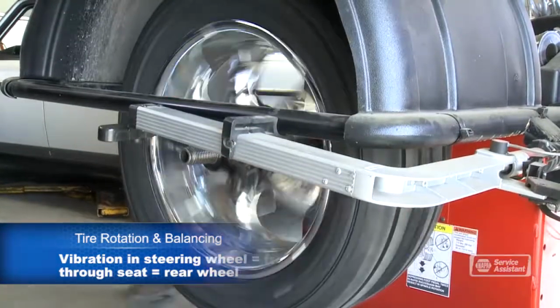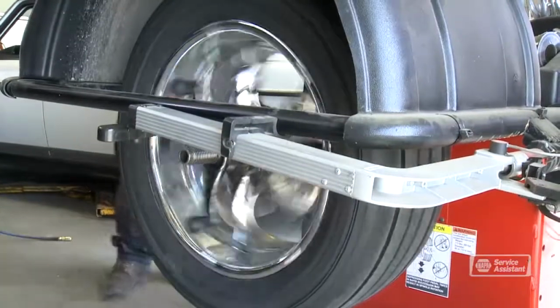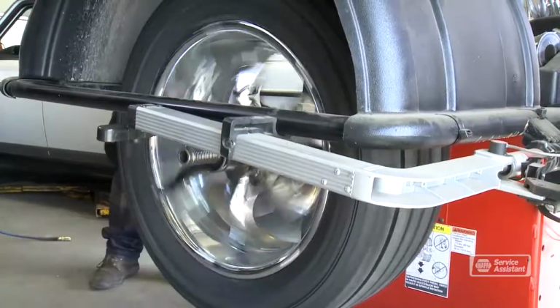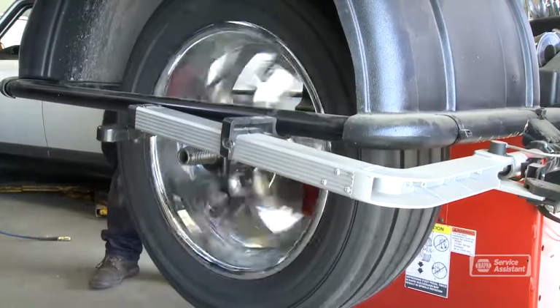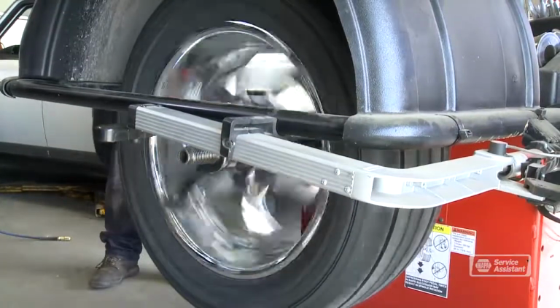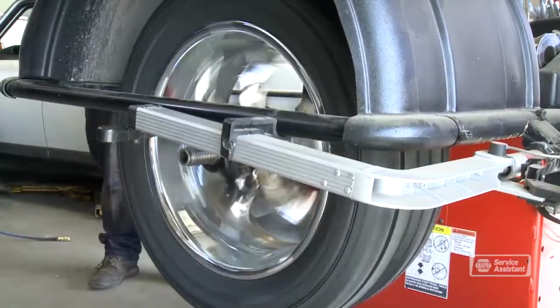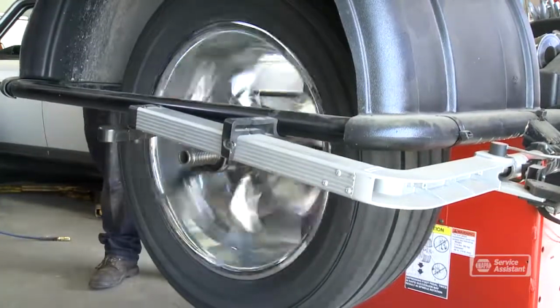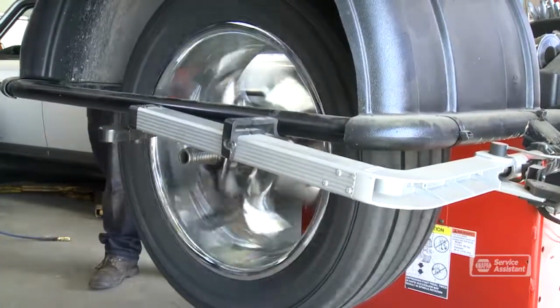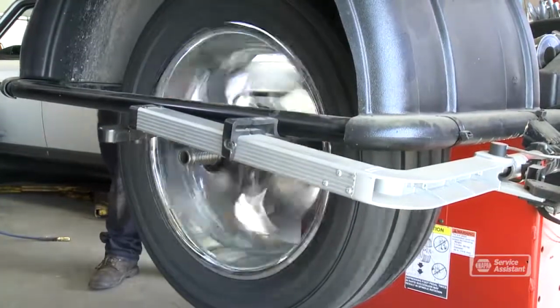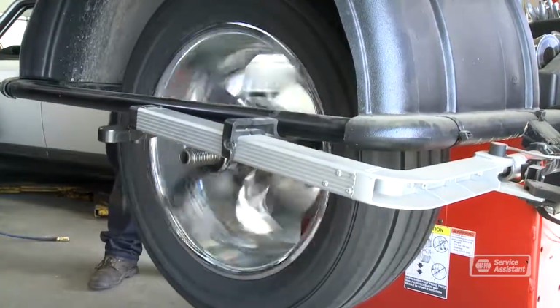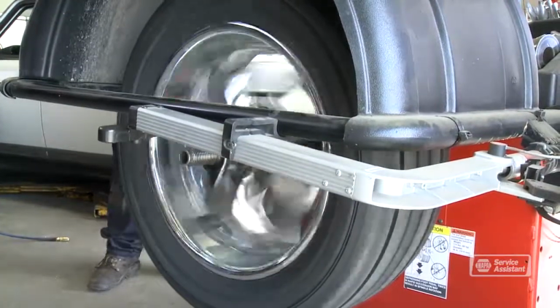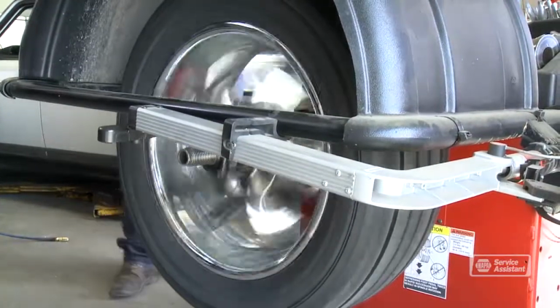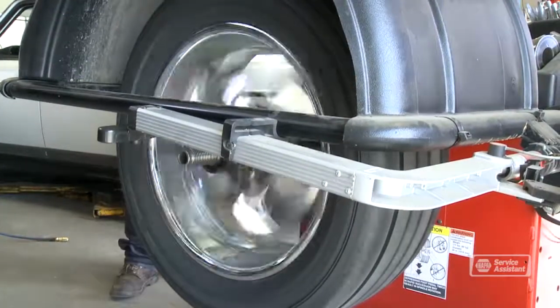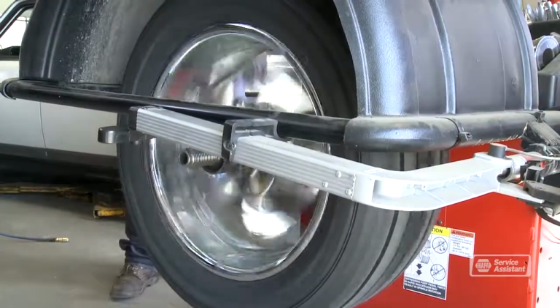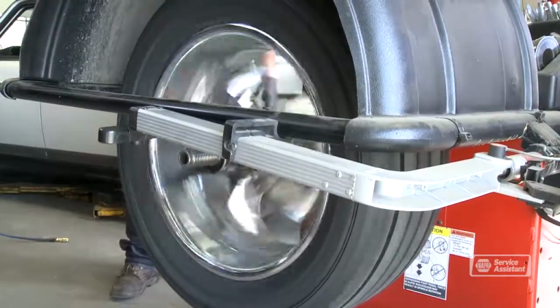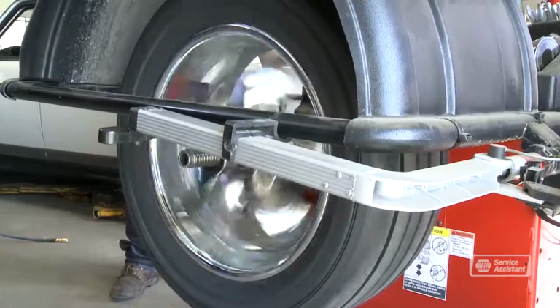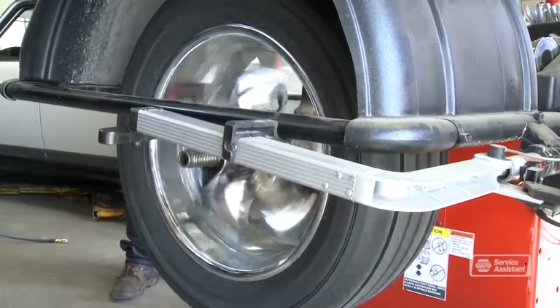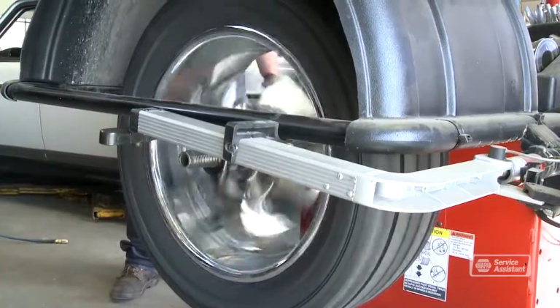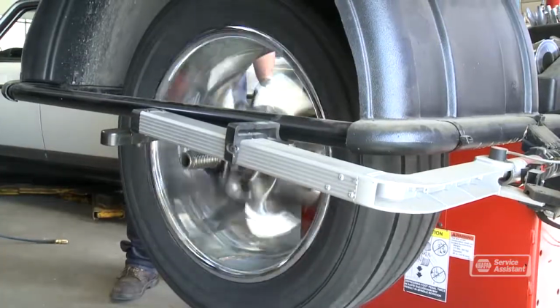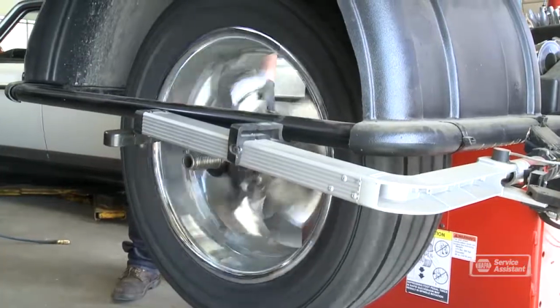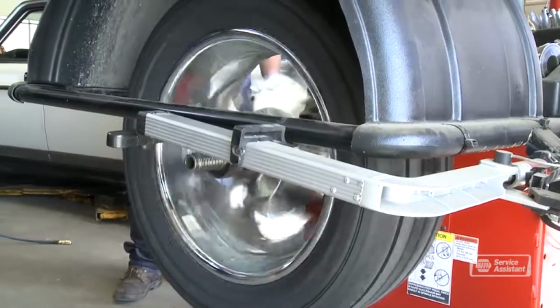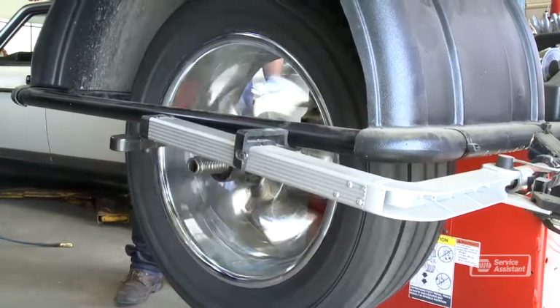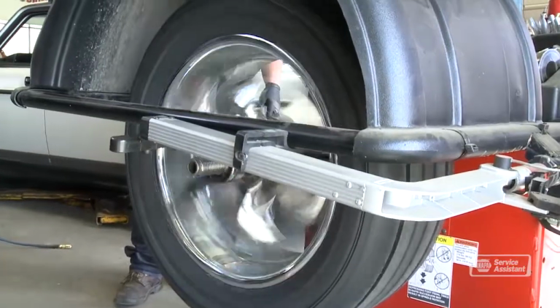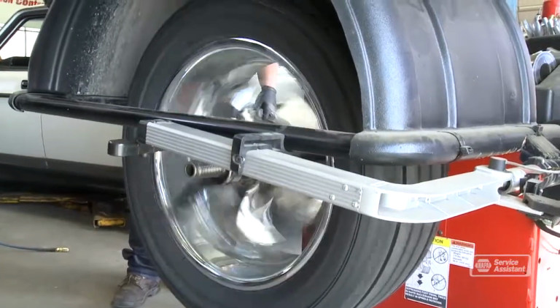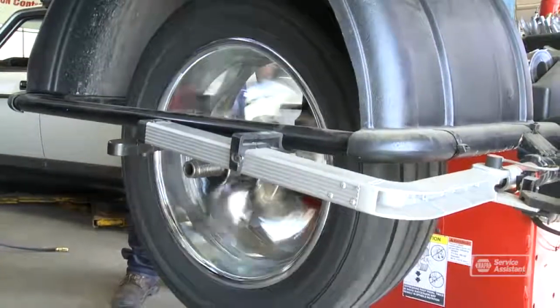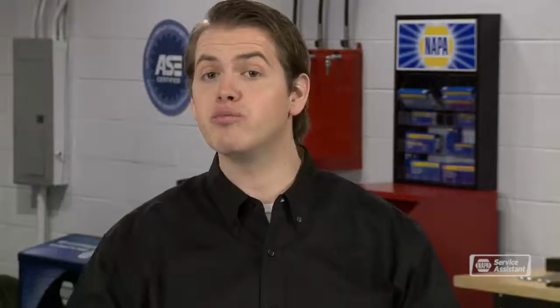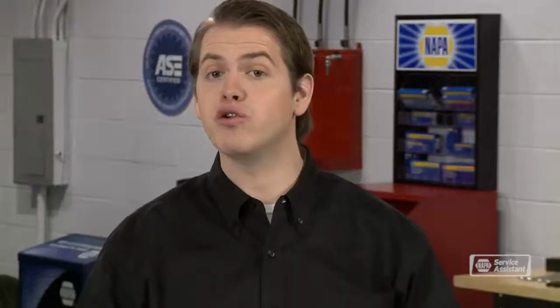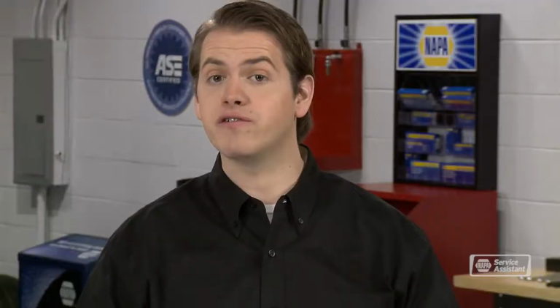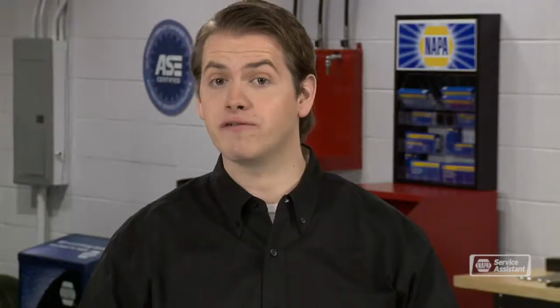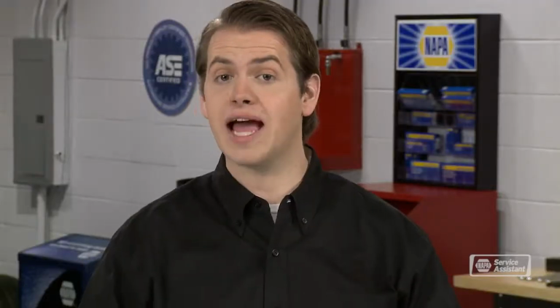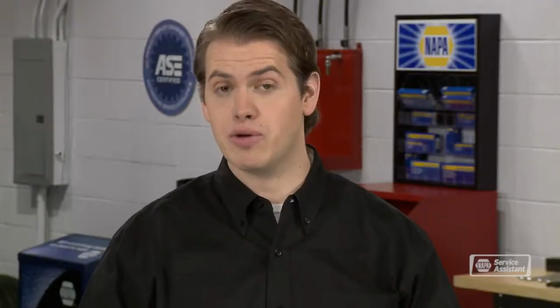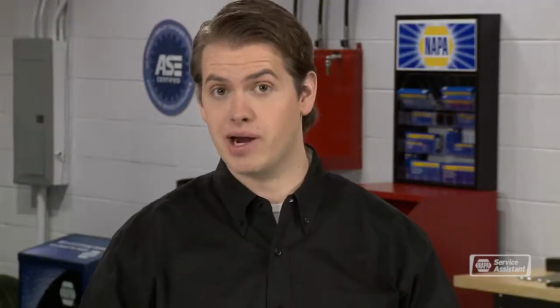You should balance your wheels whenever you get a new tire or remount a tire, like when it's been removed for a flat repair.